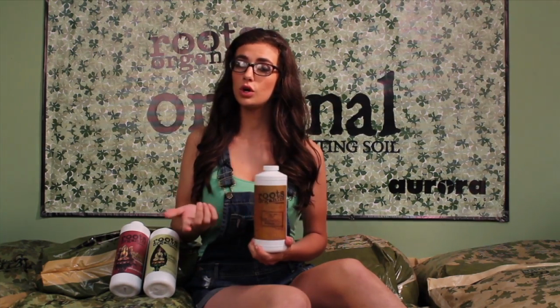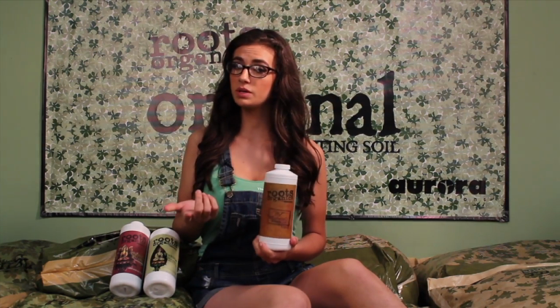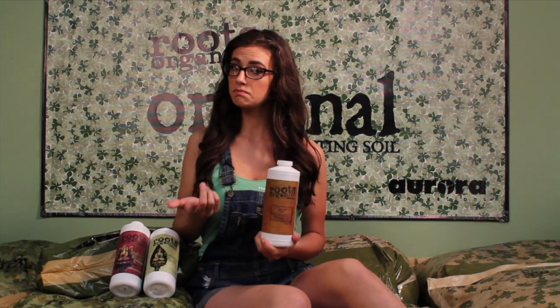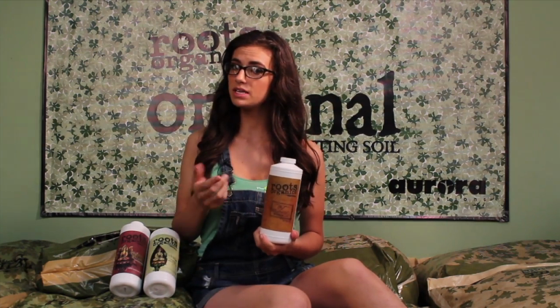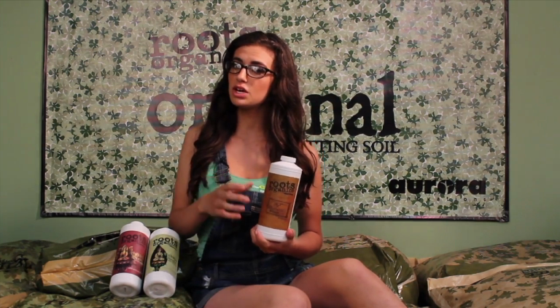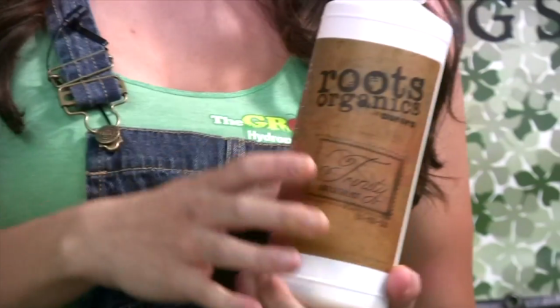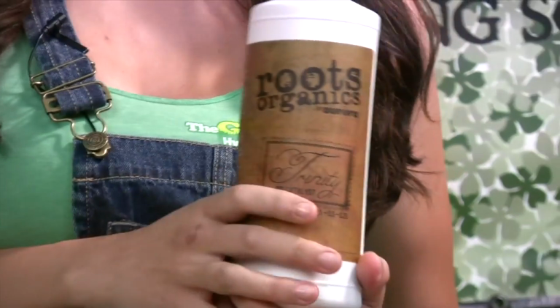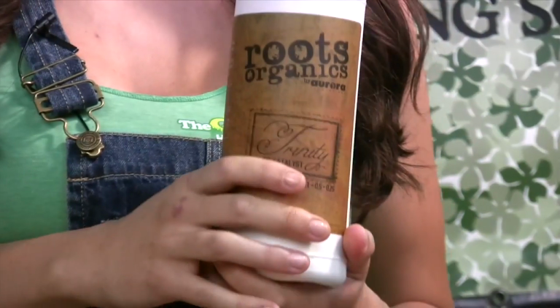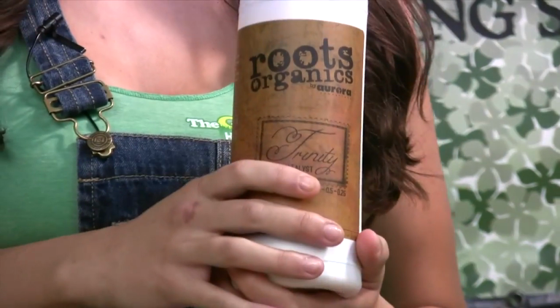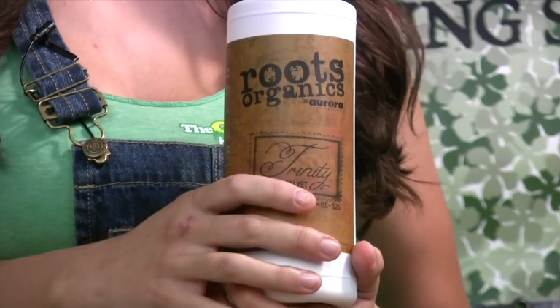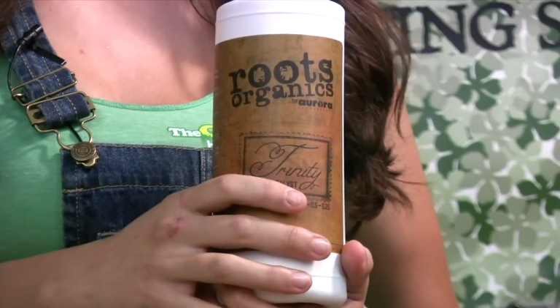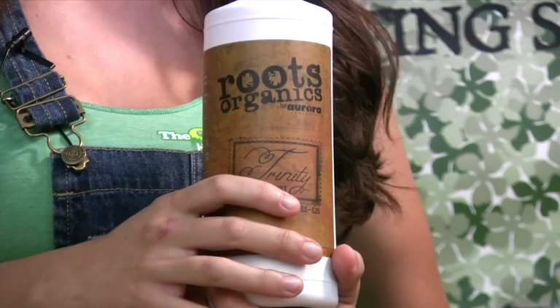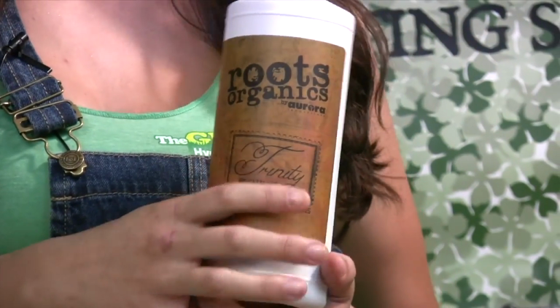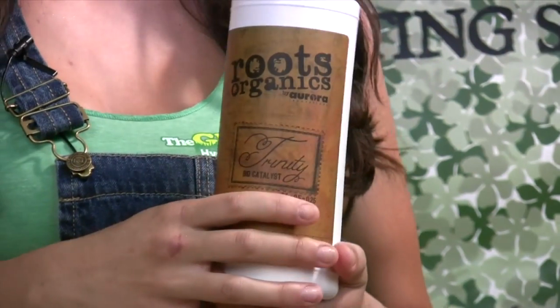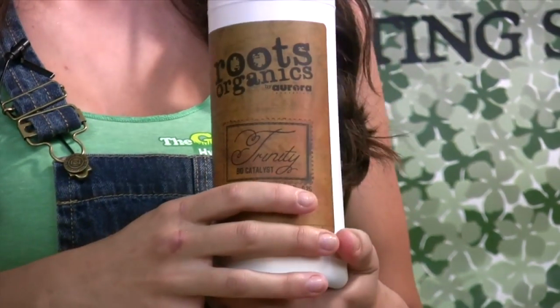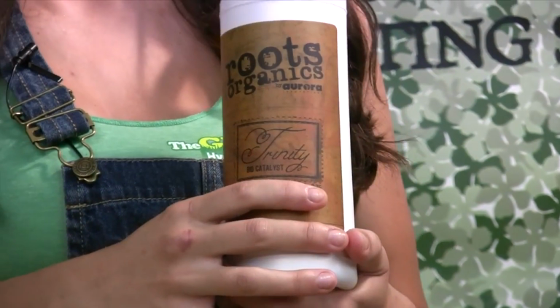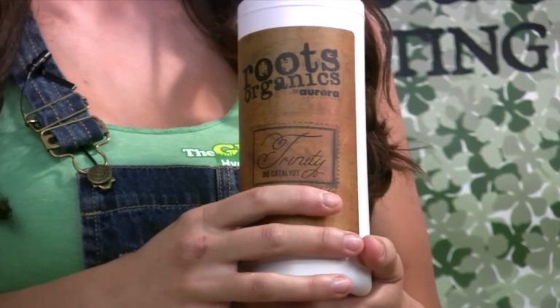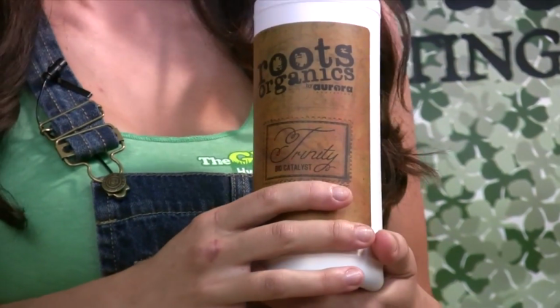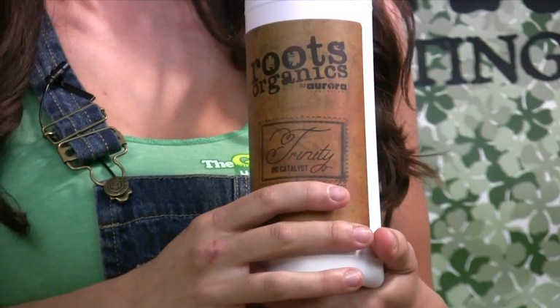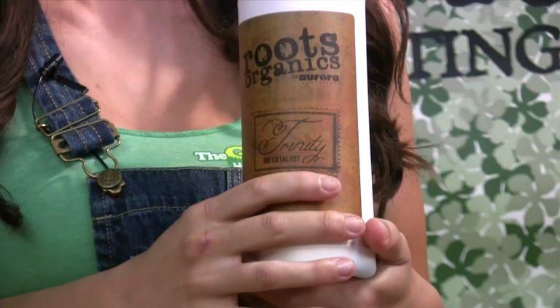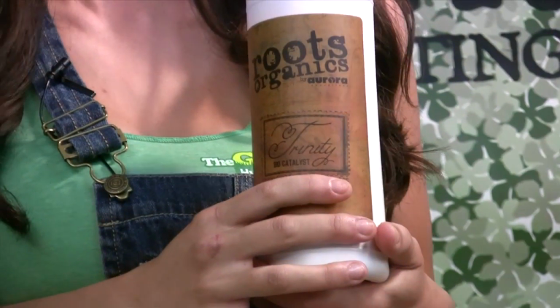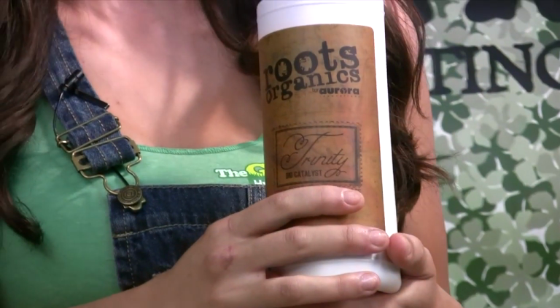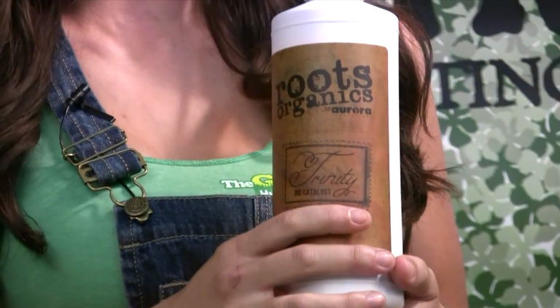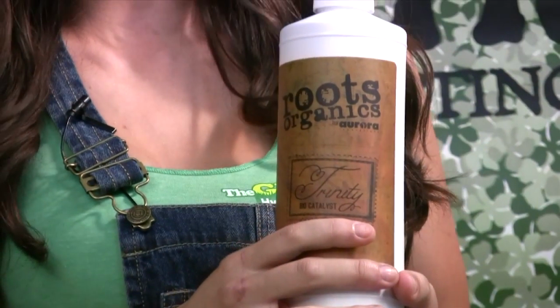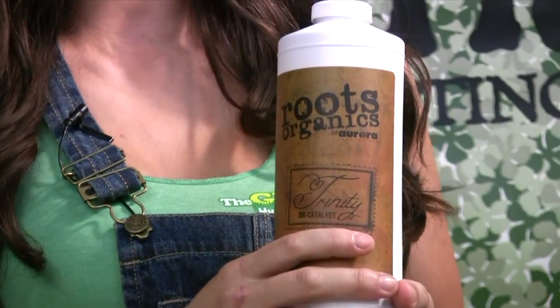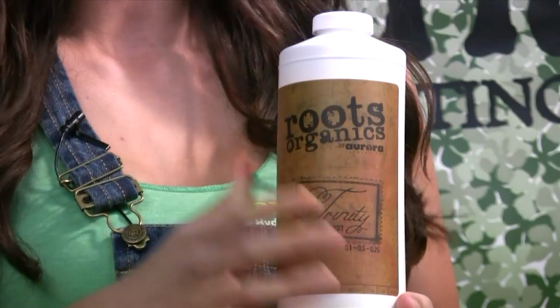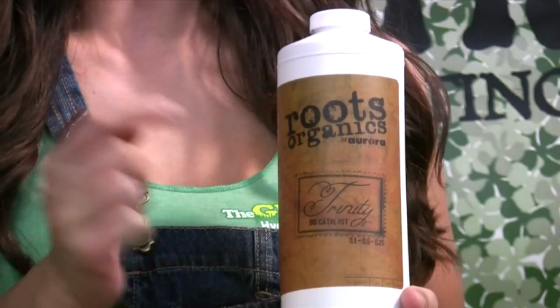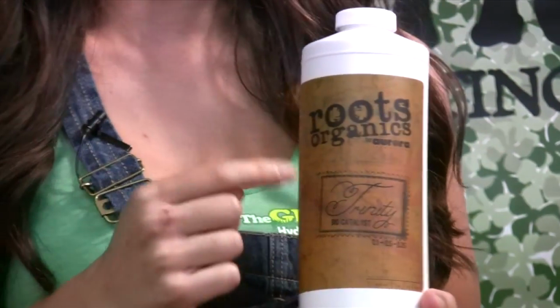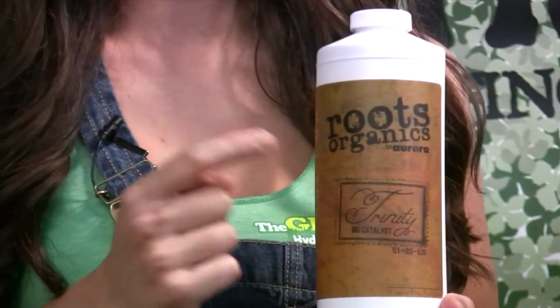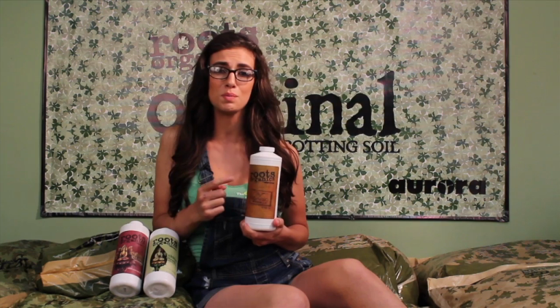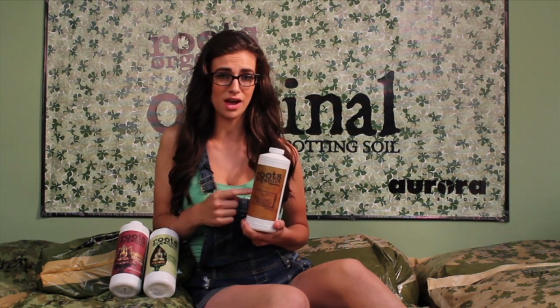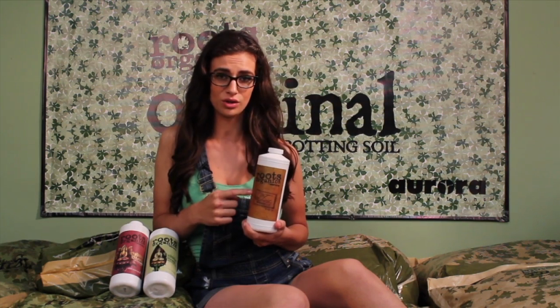Notably, it's a carb boost, a protein boost, a kelp boost, and a humic fulvic boost, all in one bottle.